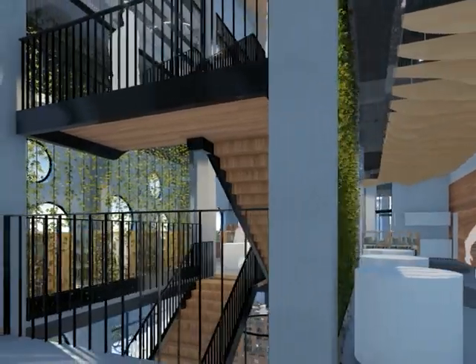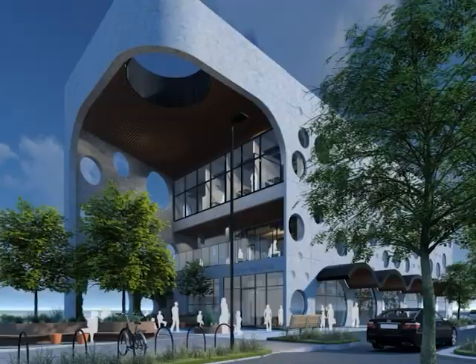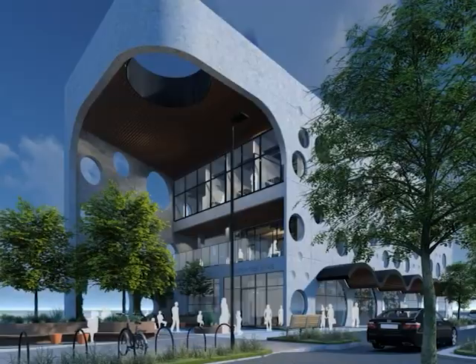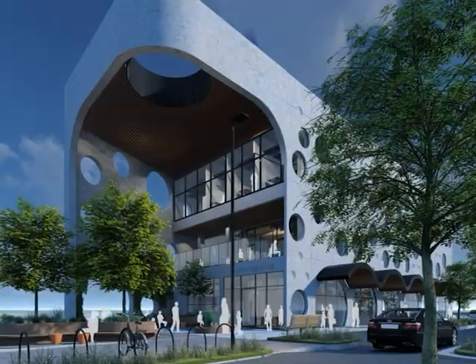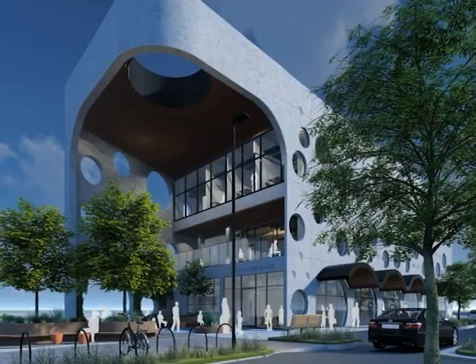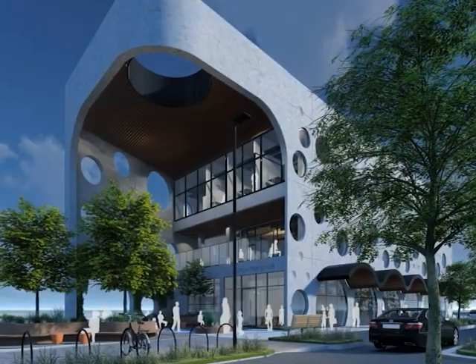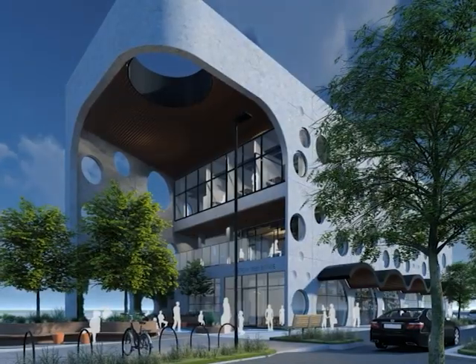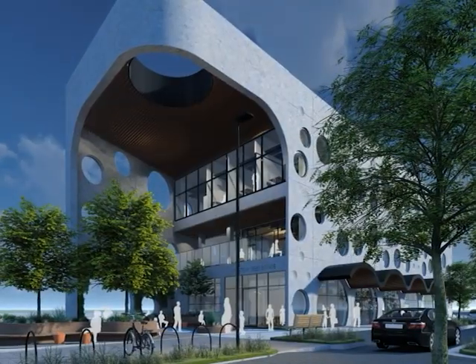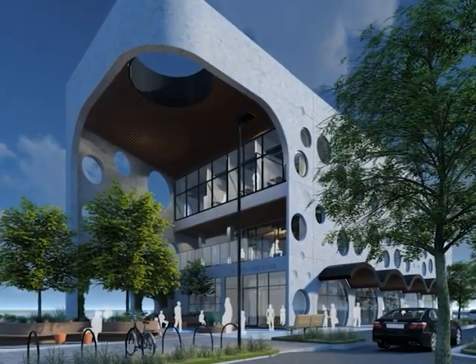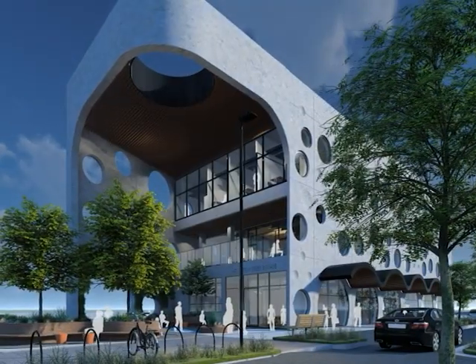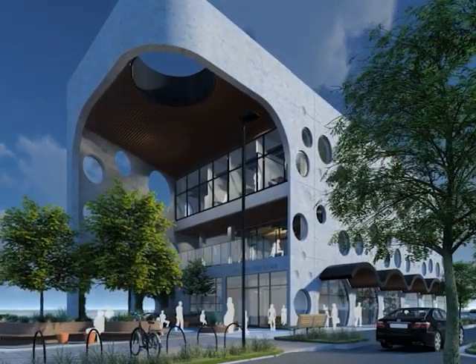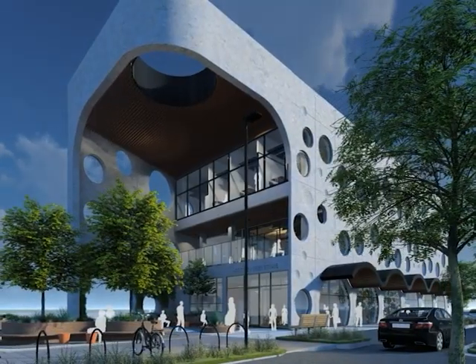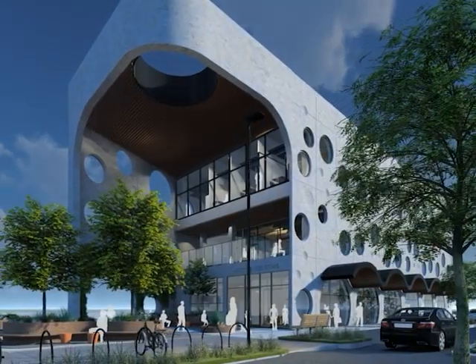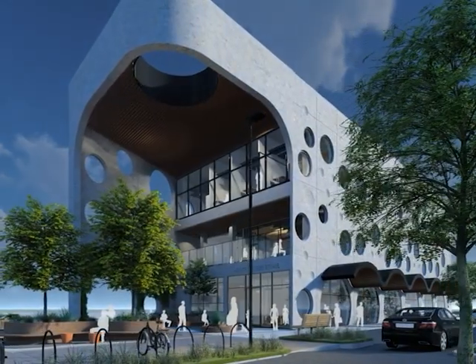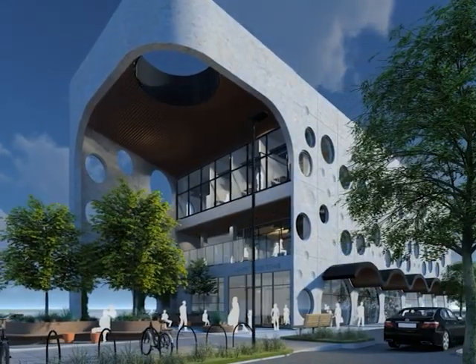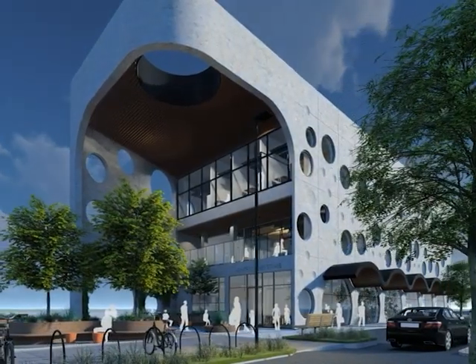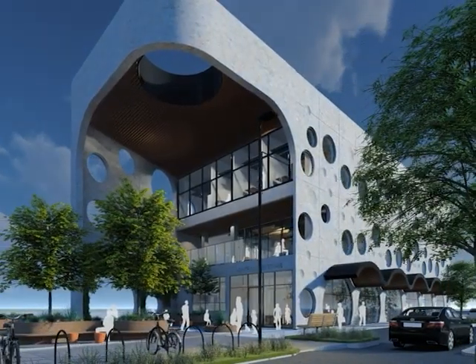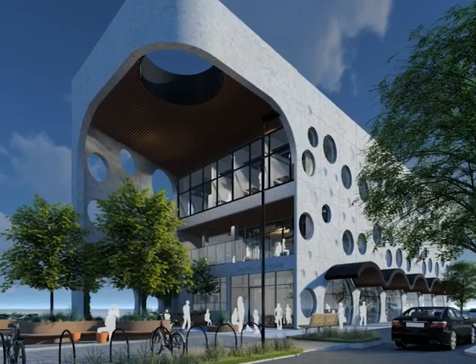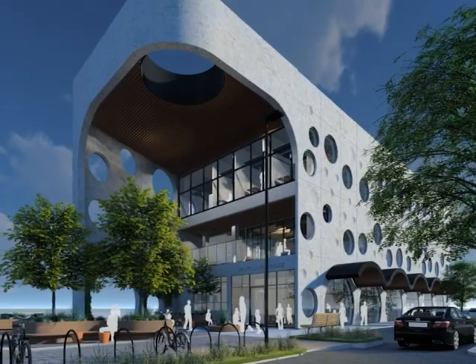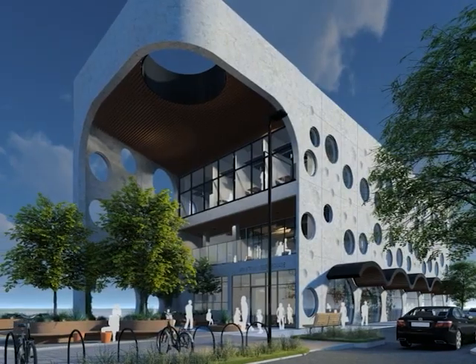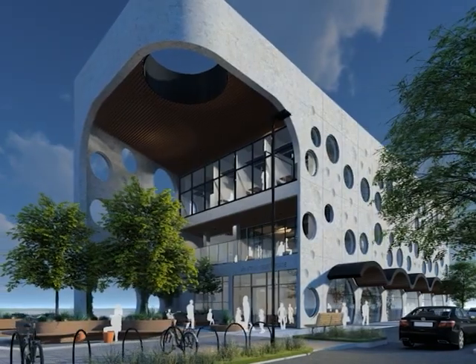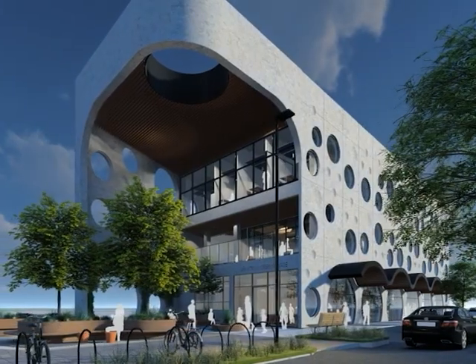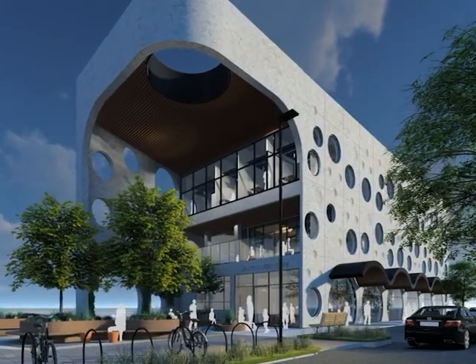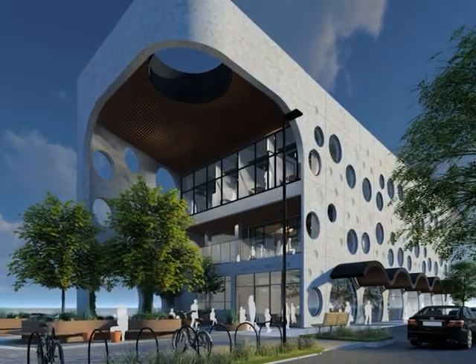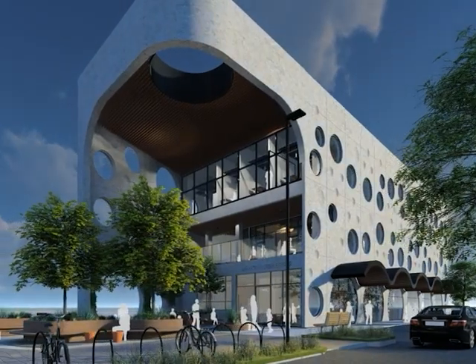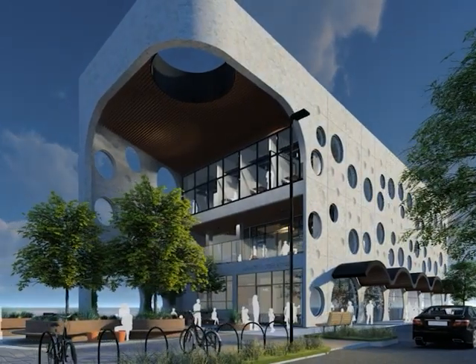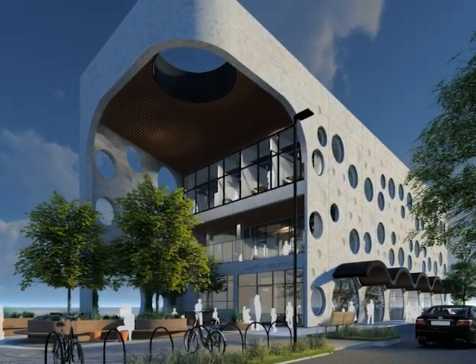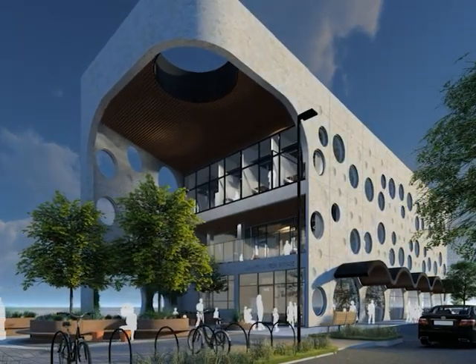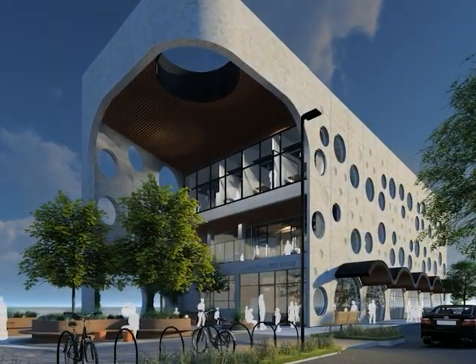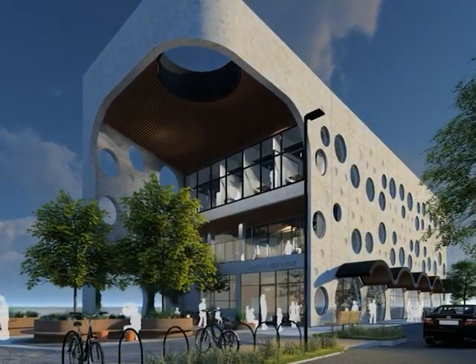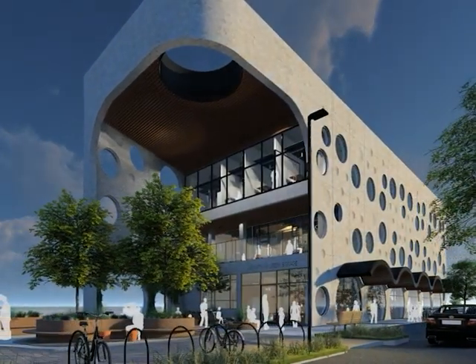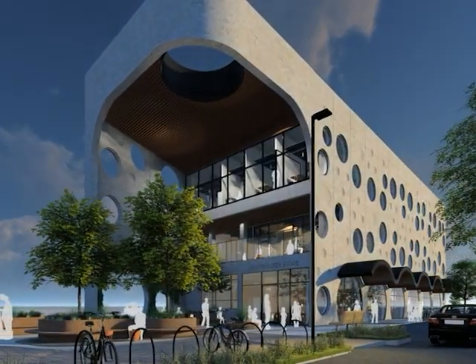At the heart of this design is the community of Armstrong Creek and an architecture that will nourish this community well into the future.